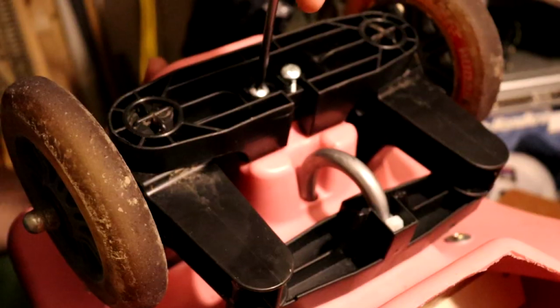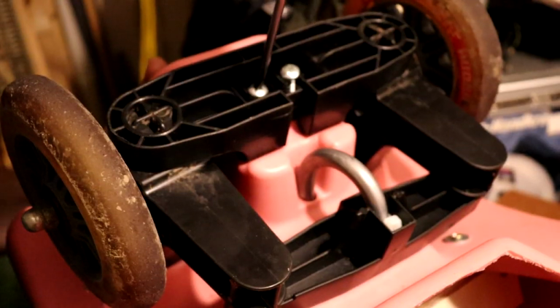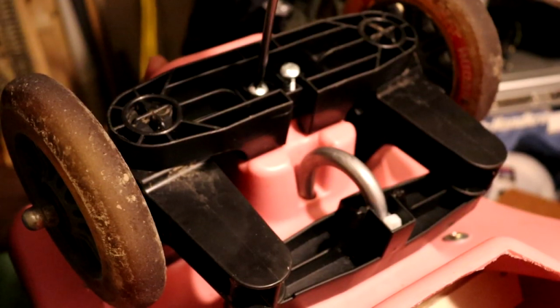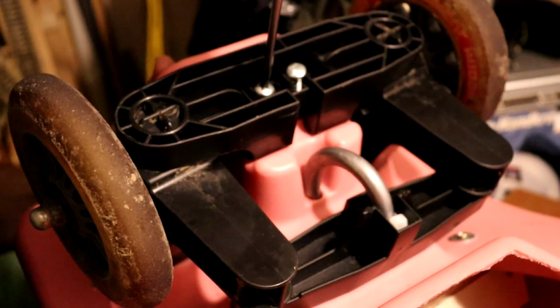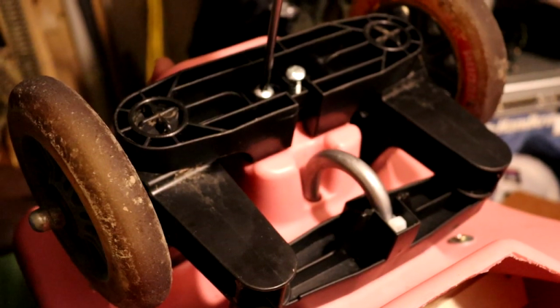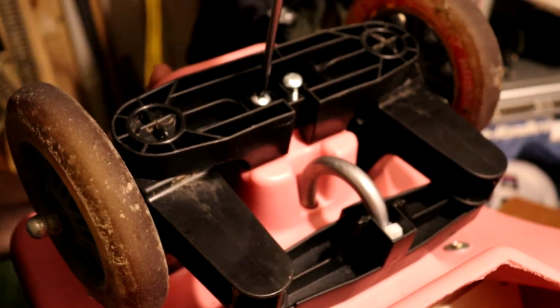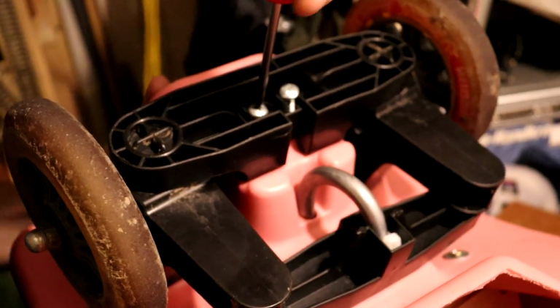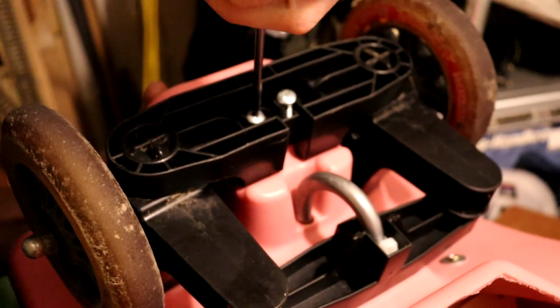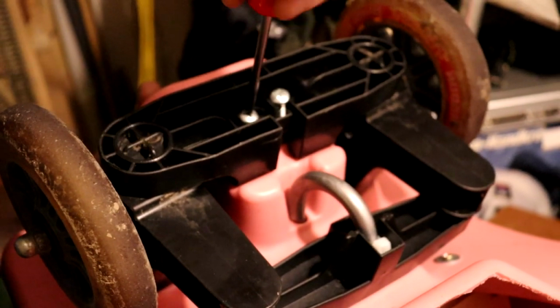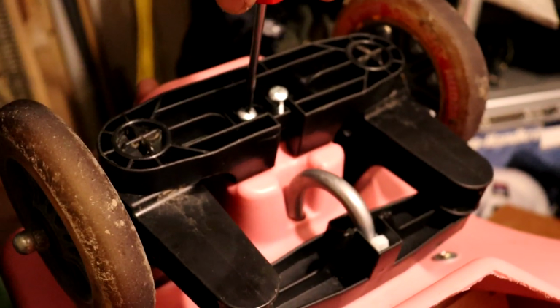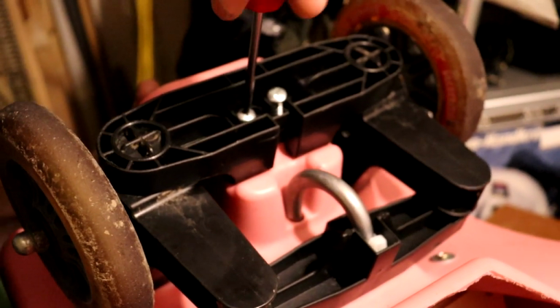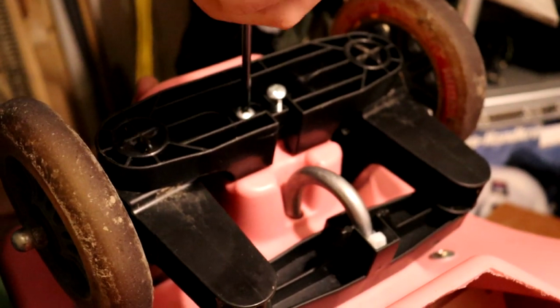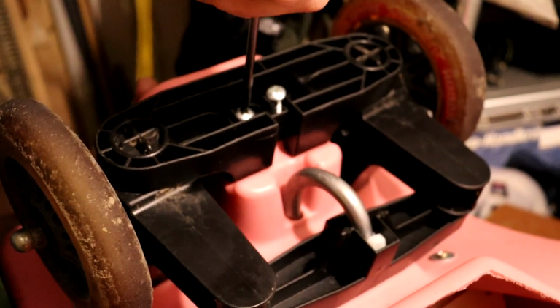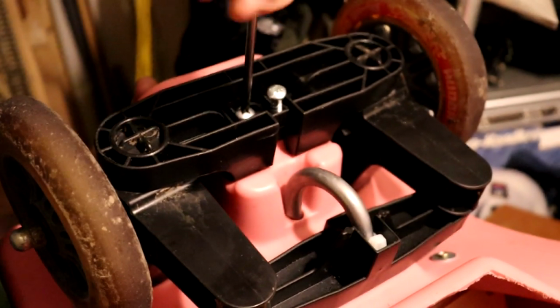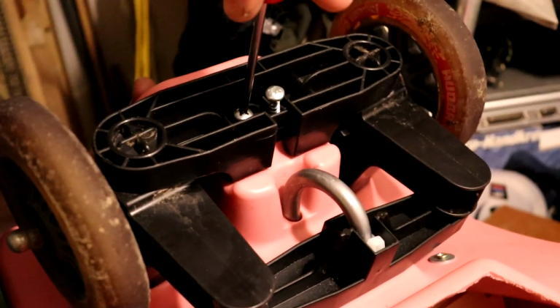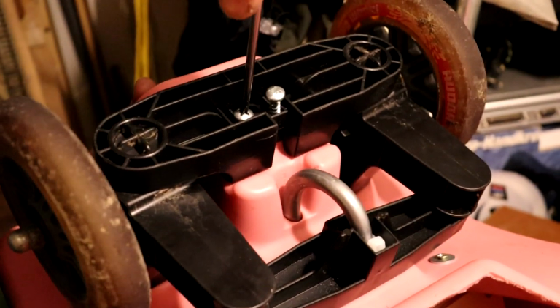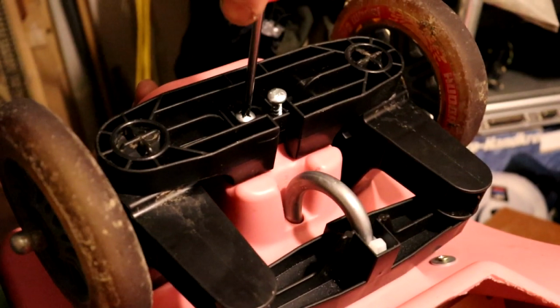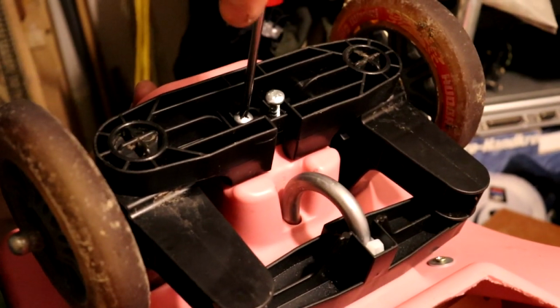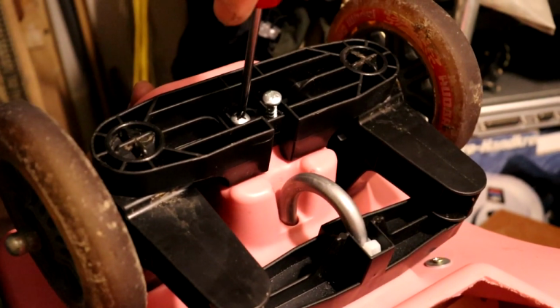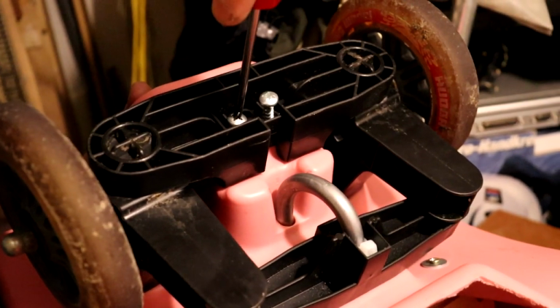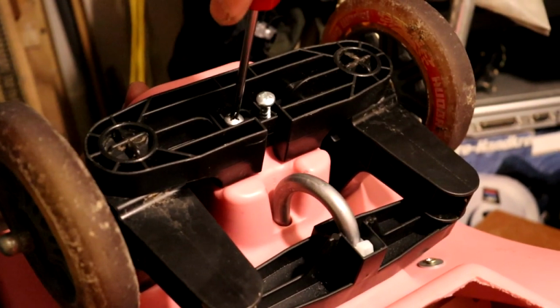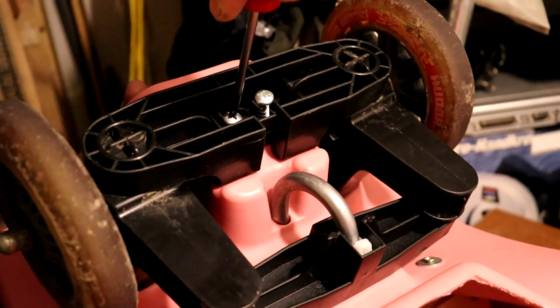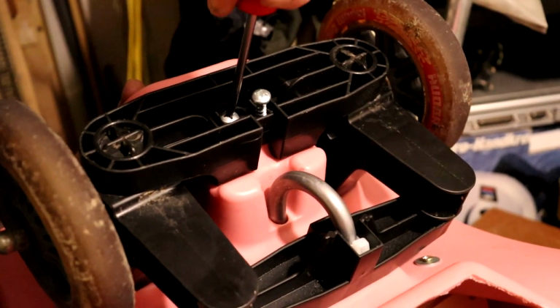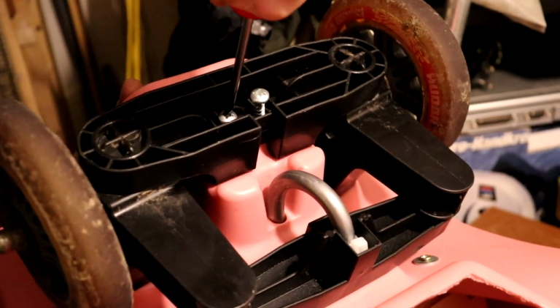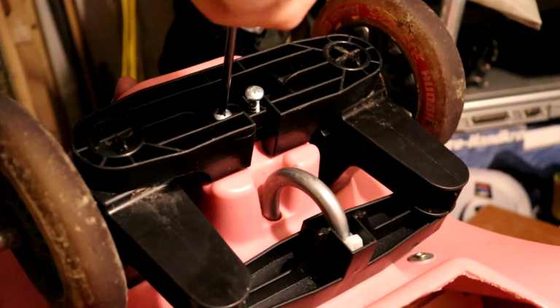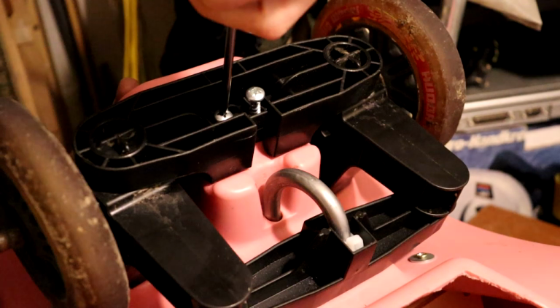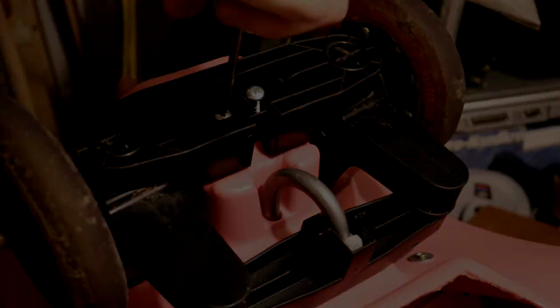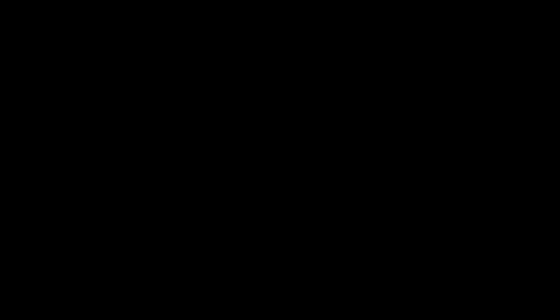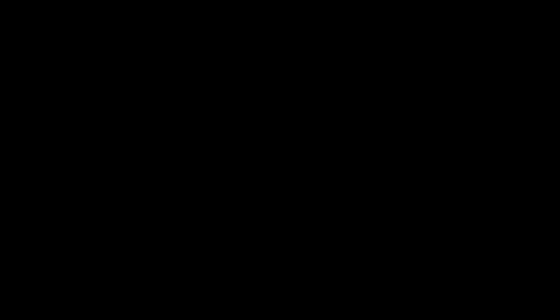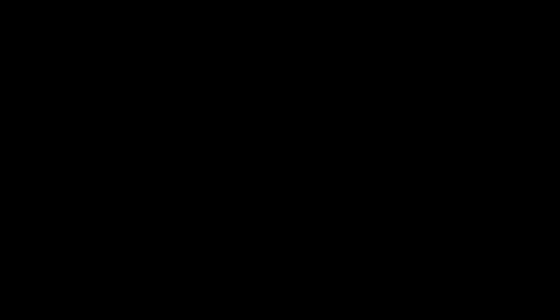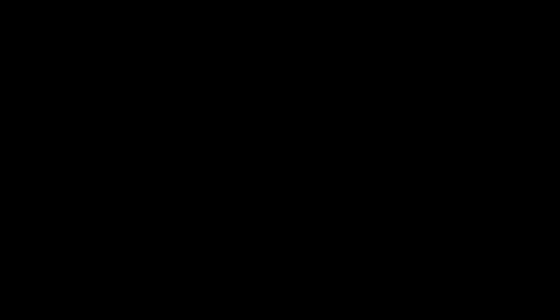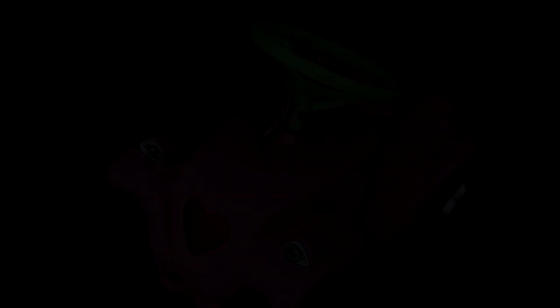And now that we've assembled everything, here's how it turned out.